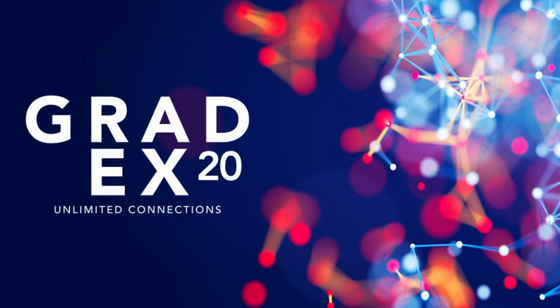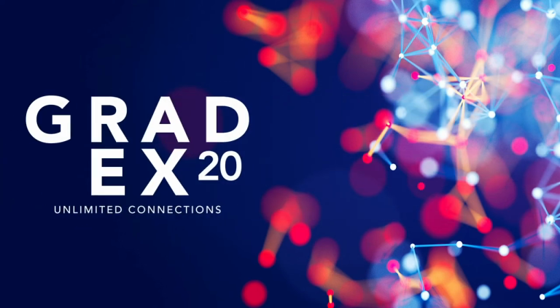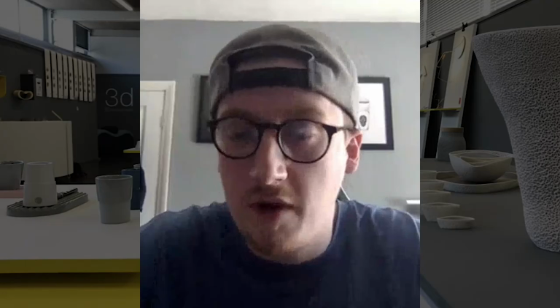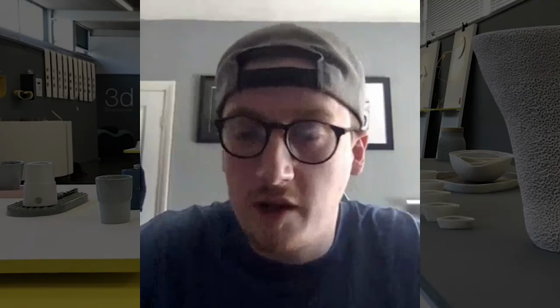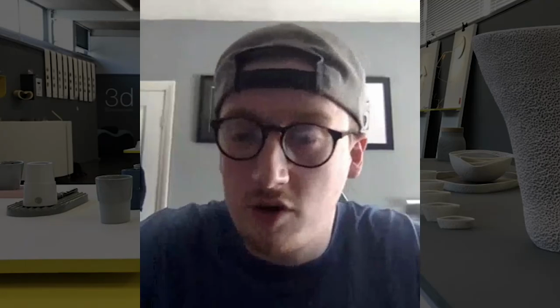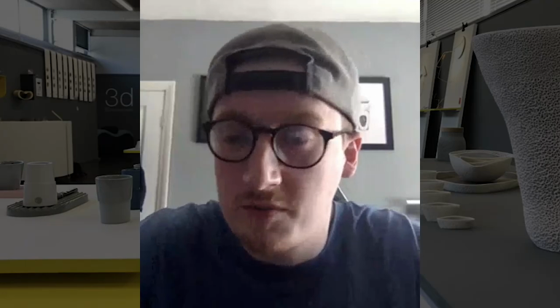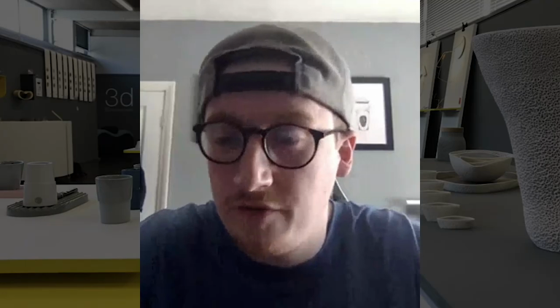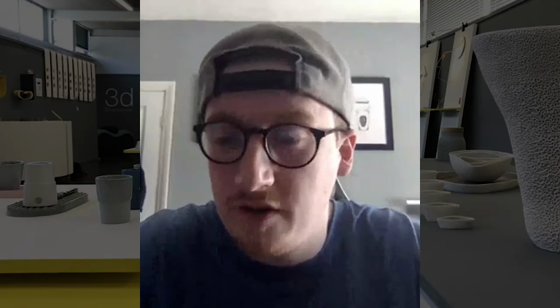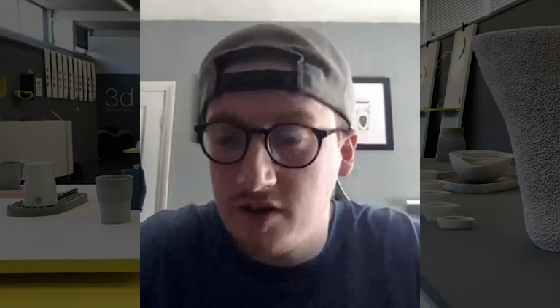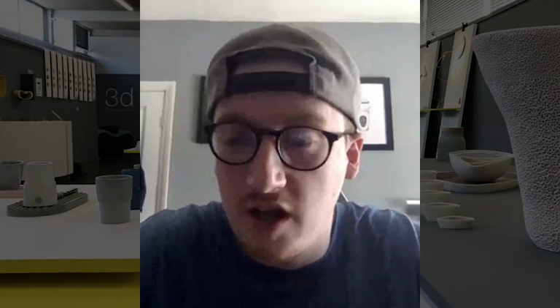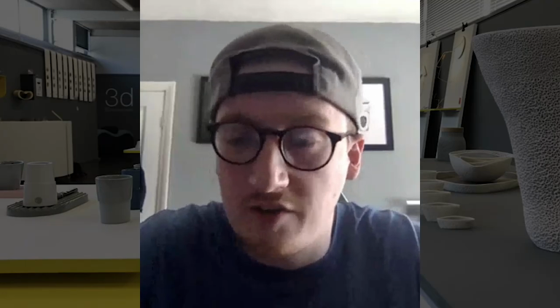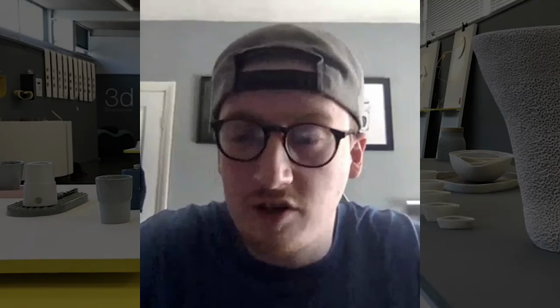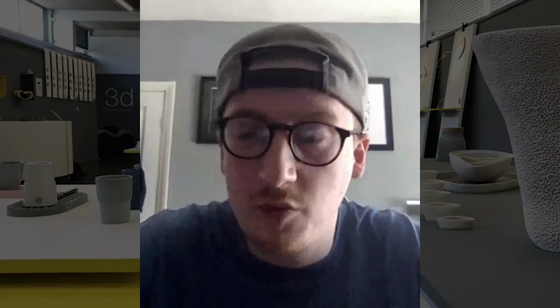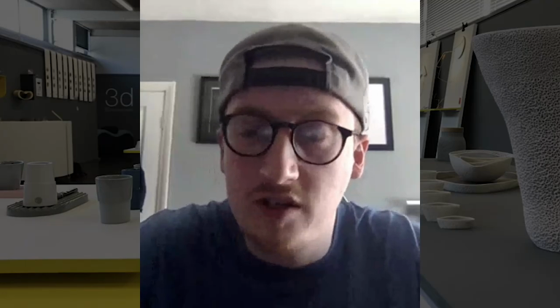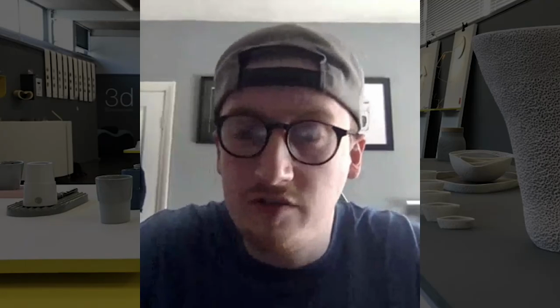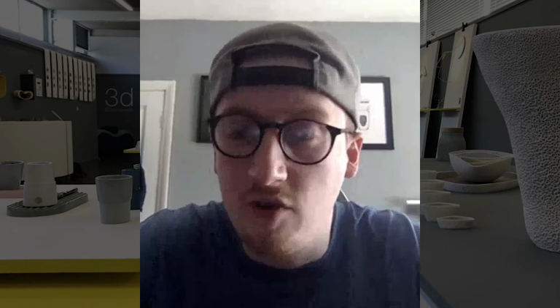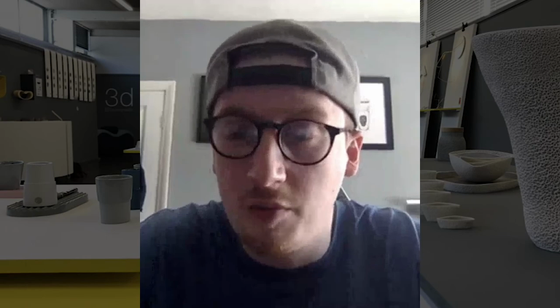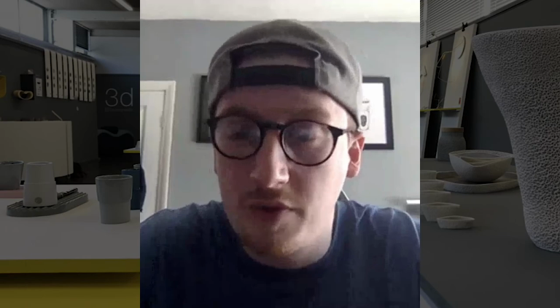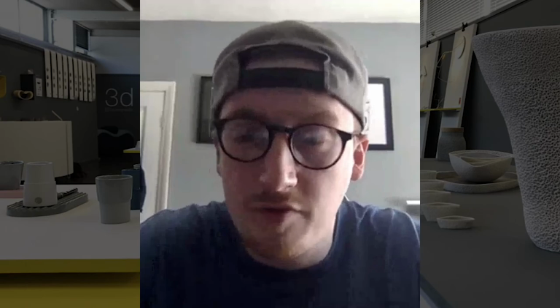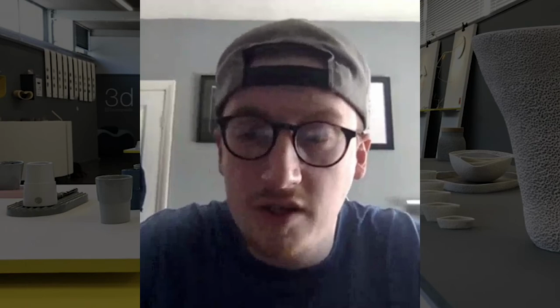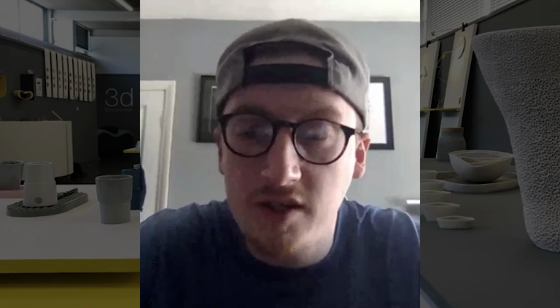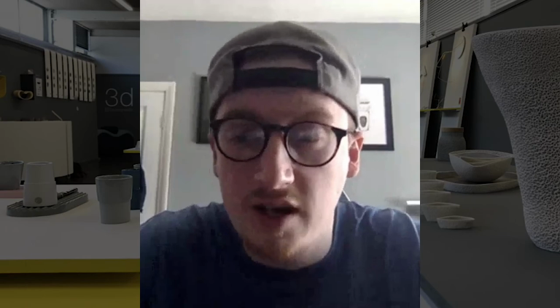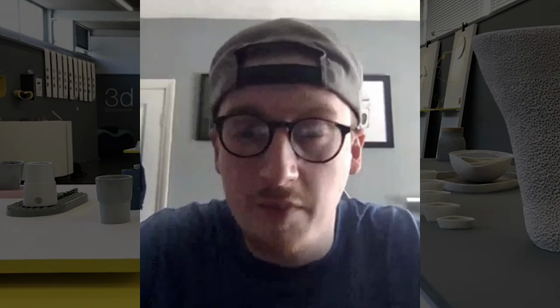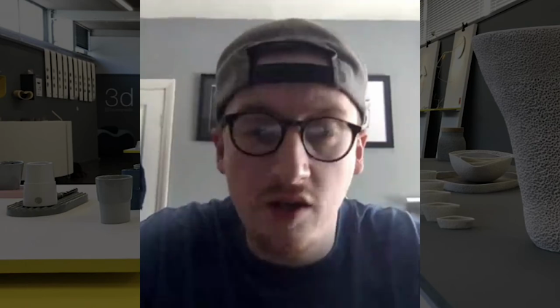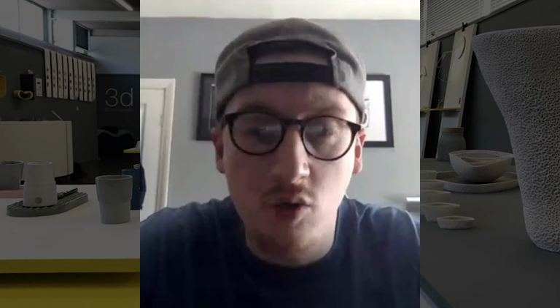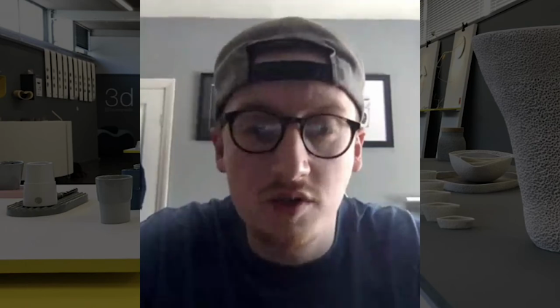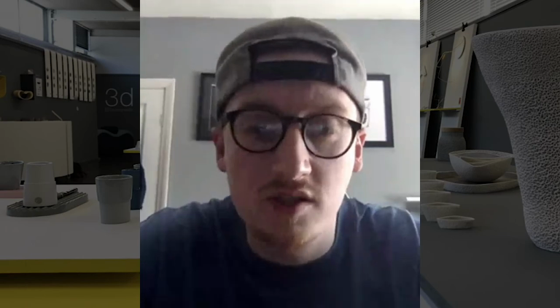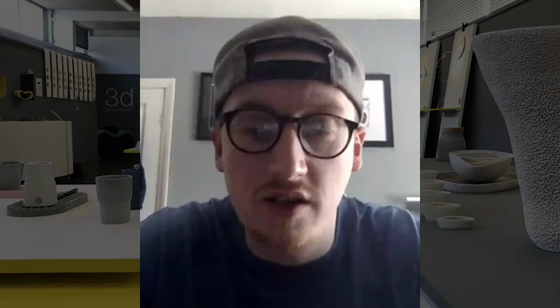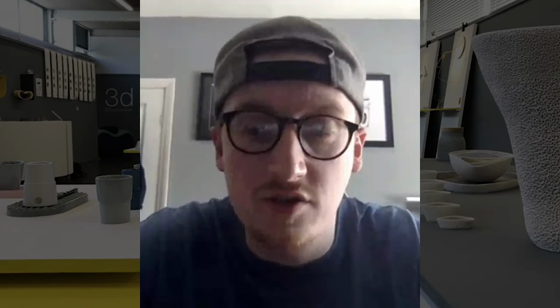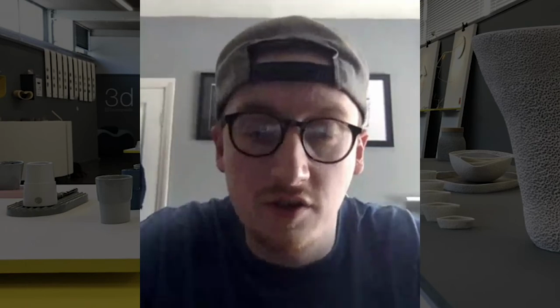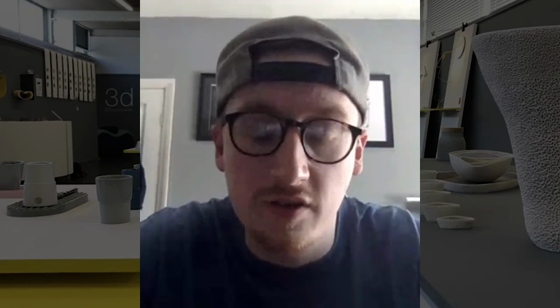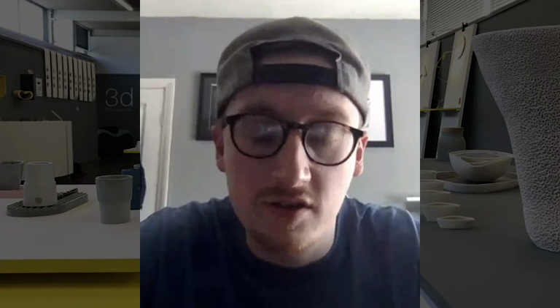My name is Ross Mountford and I've graduated from the 3D Design and Maker course at Staffordshire University.